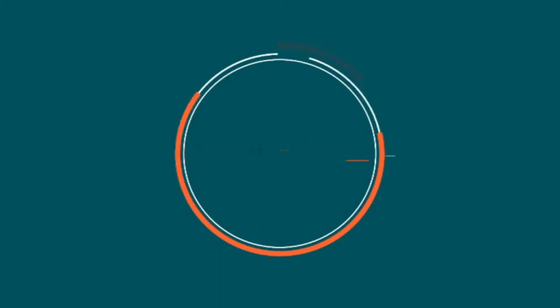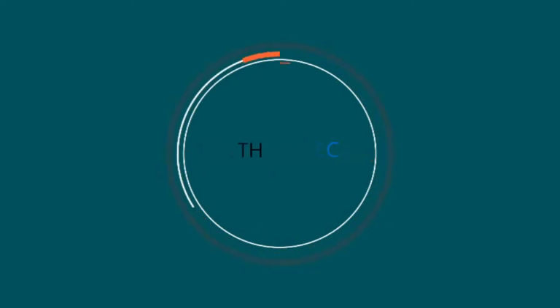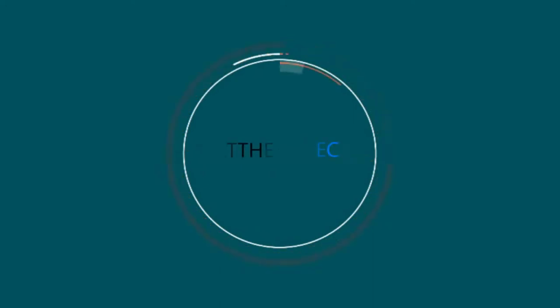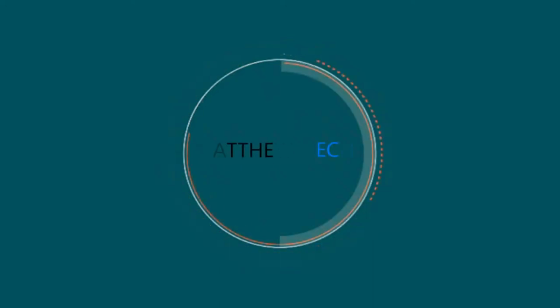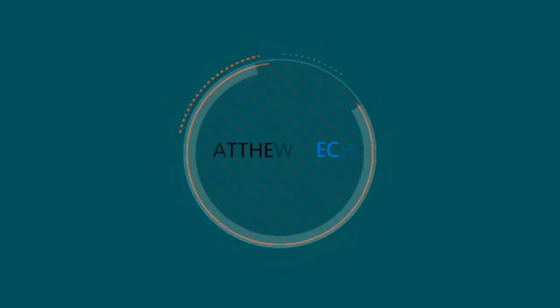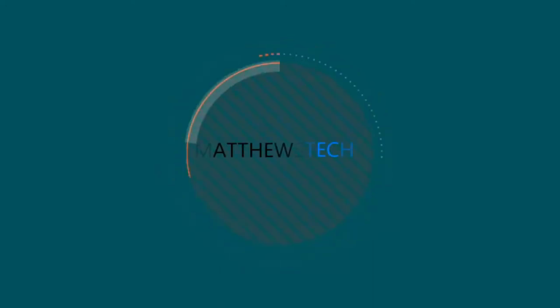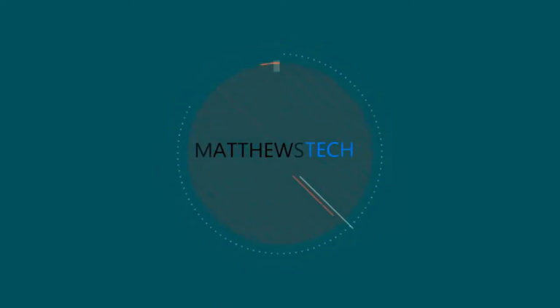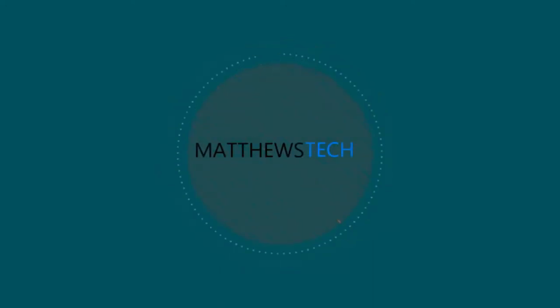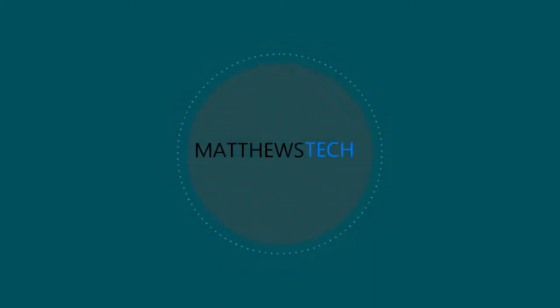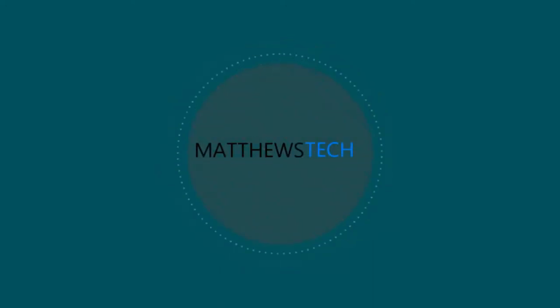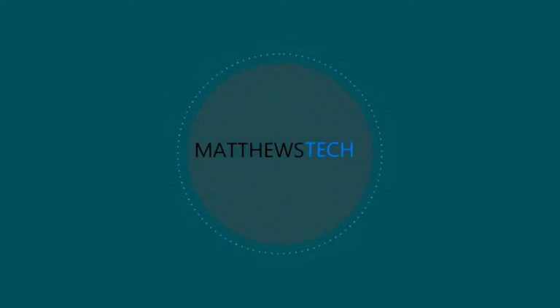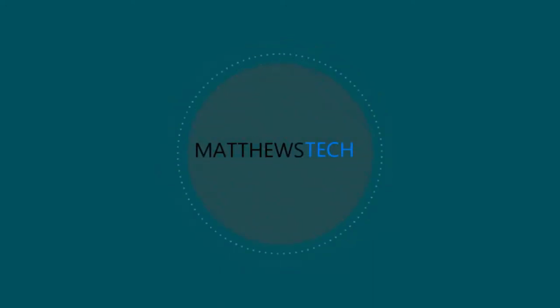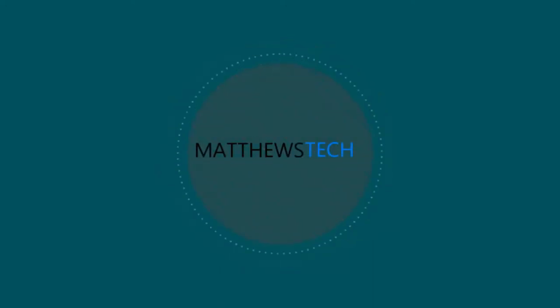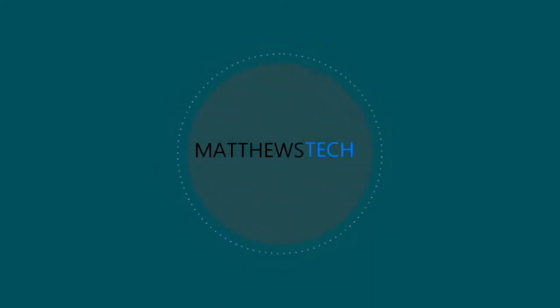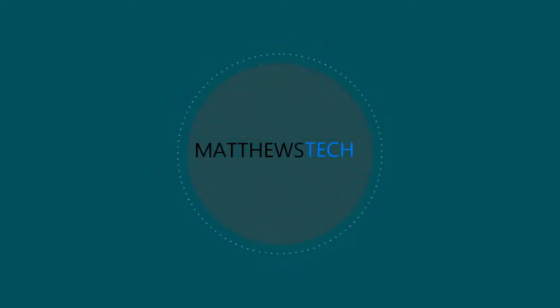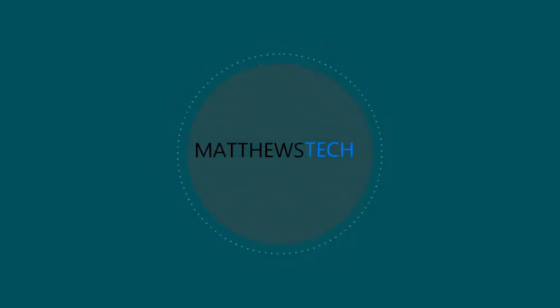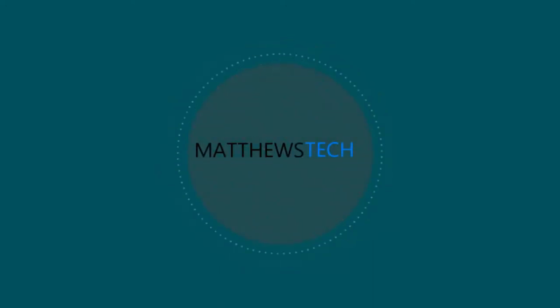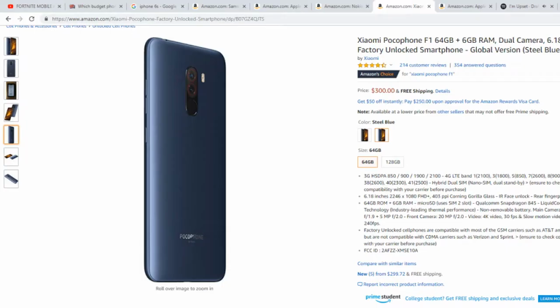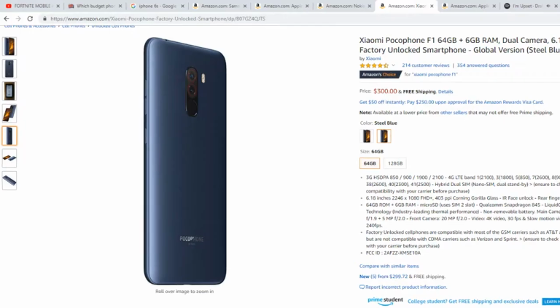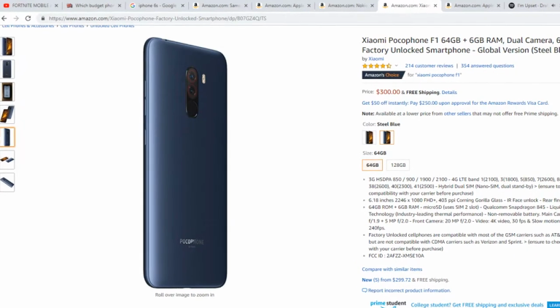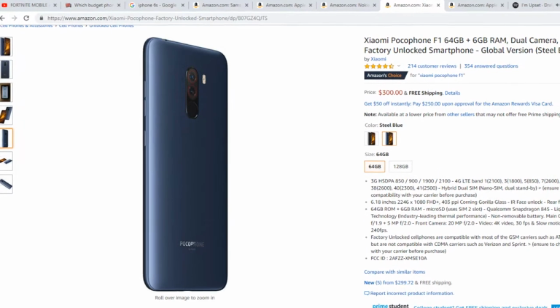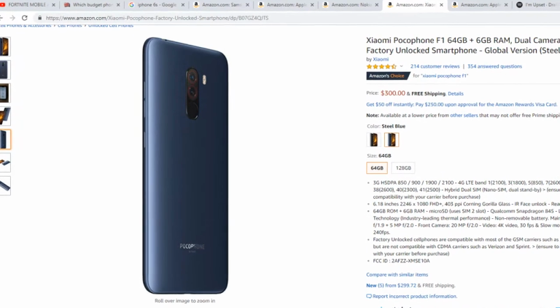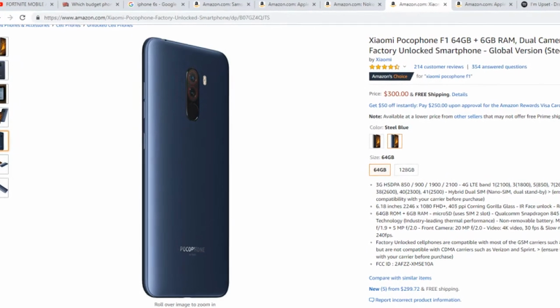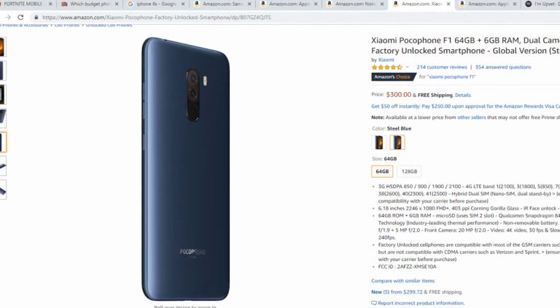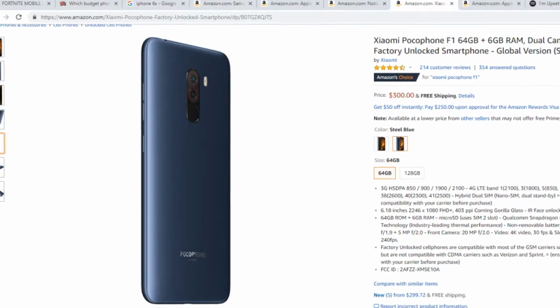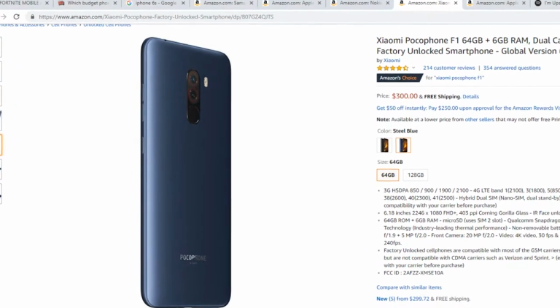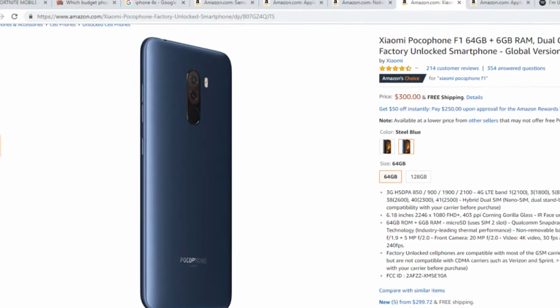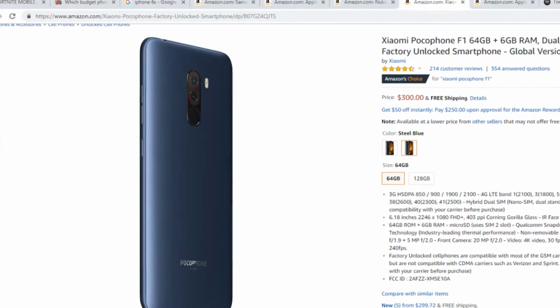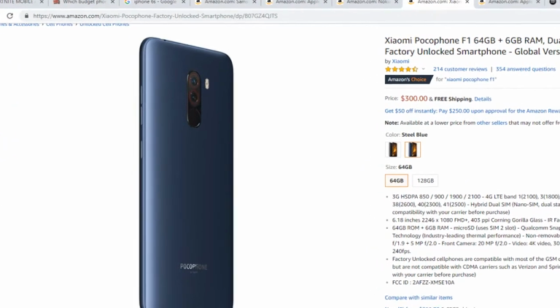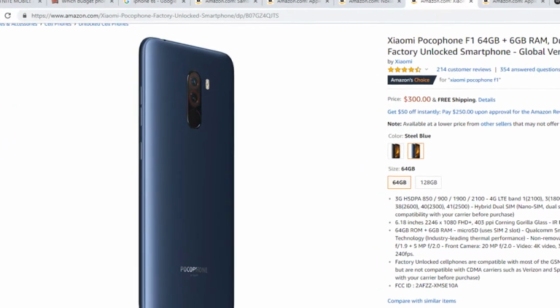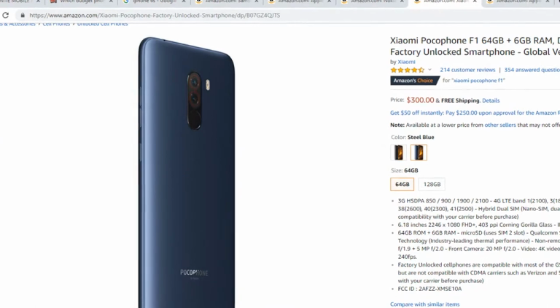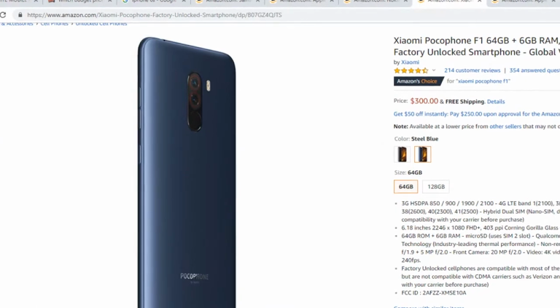What is up guys, today we're going to be doing the top 5 budget smartphones to play Fortnite on. So let's go ahead and get started.